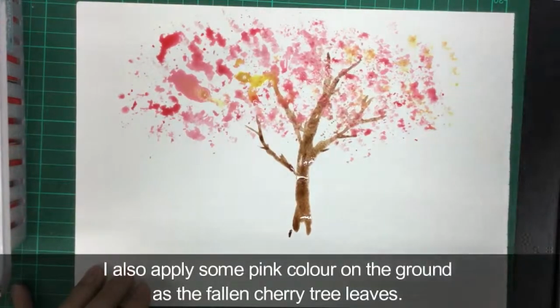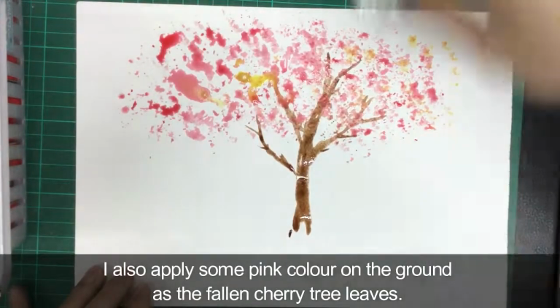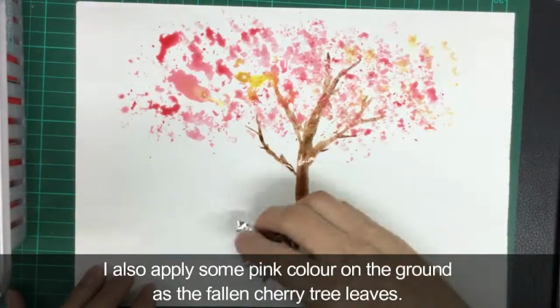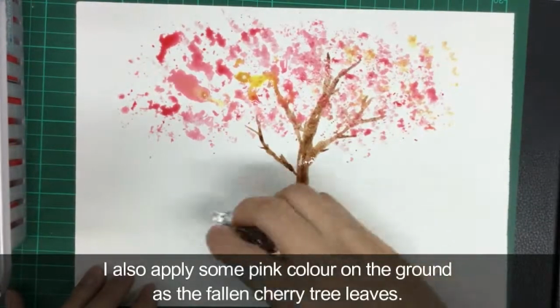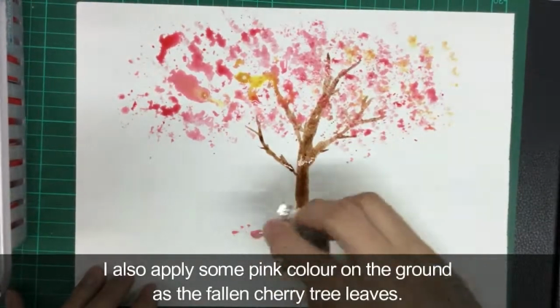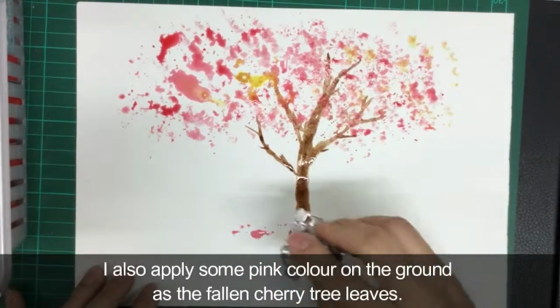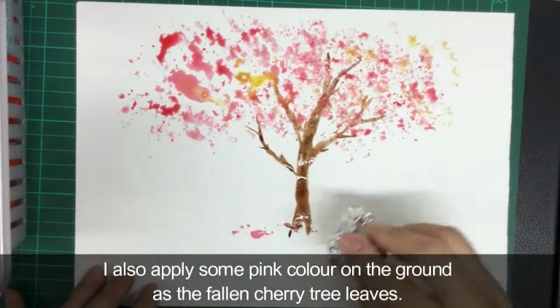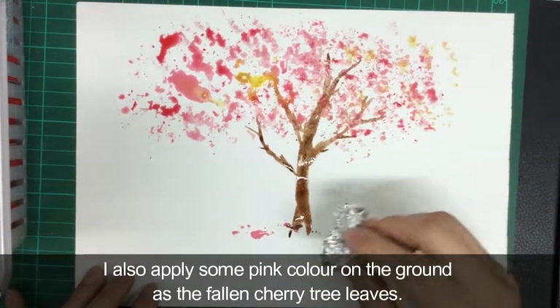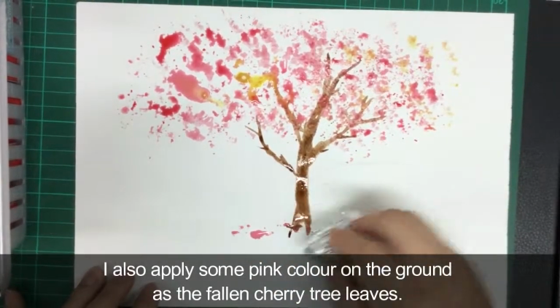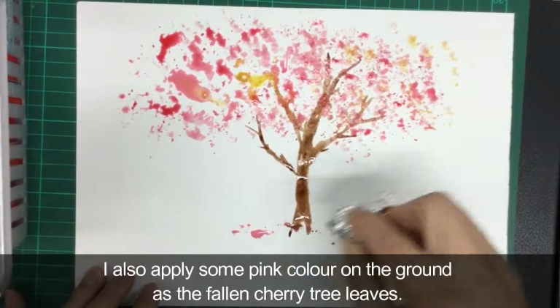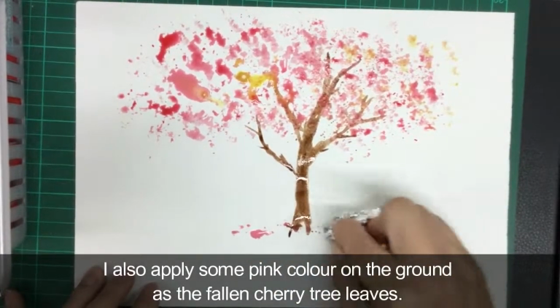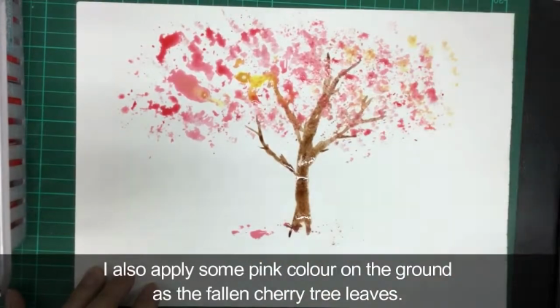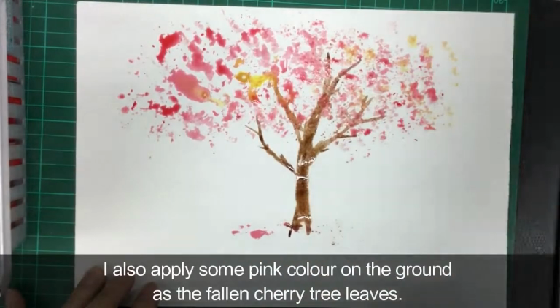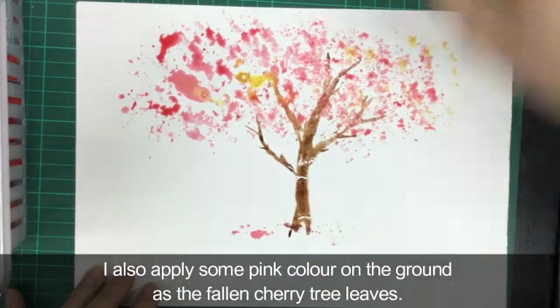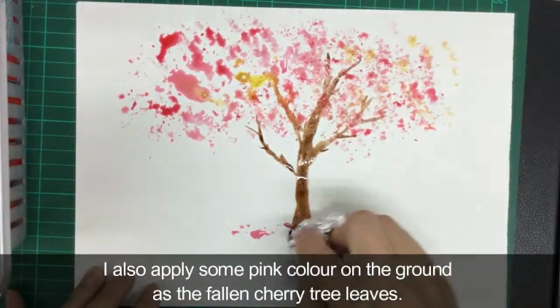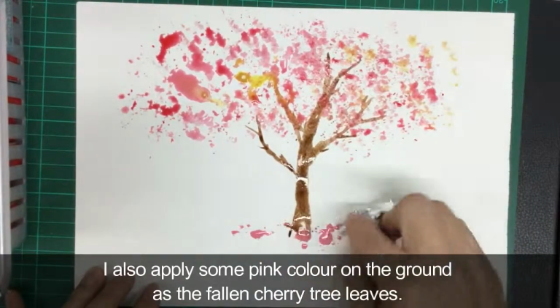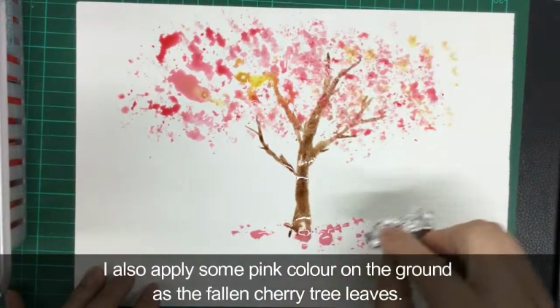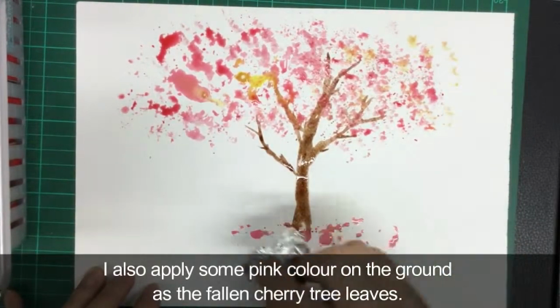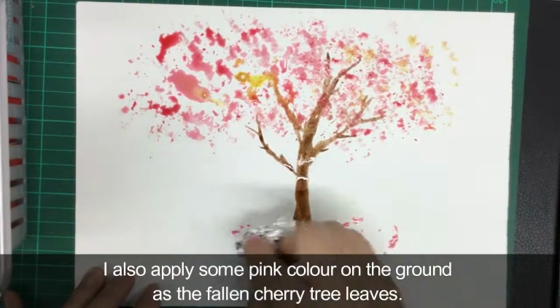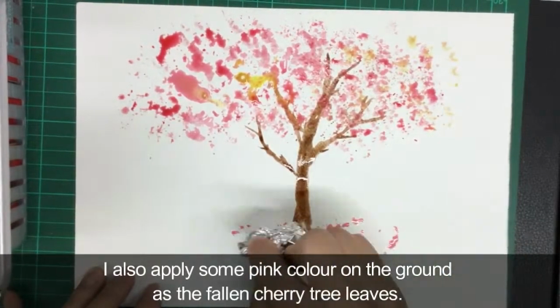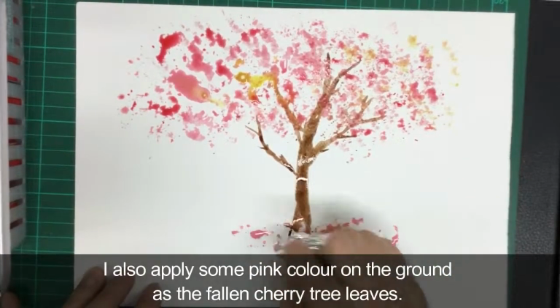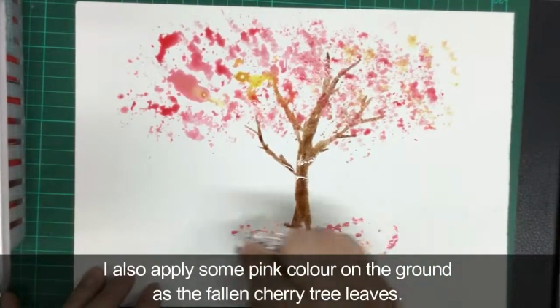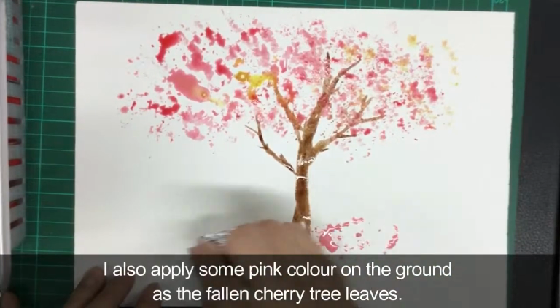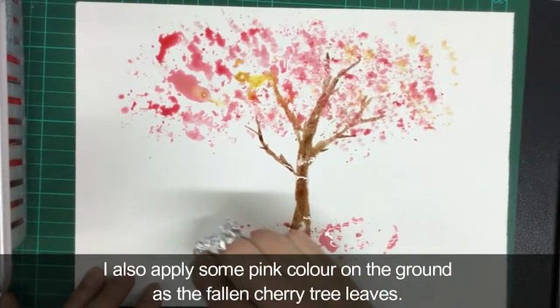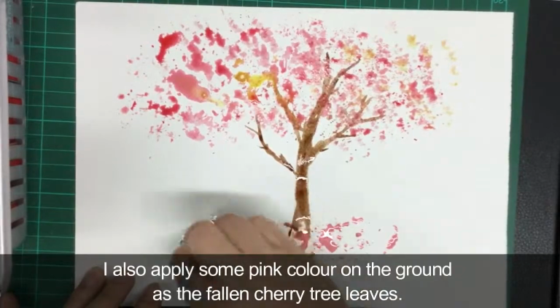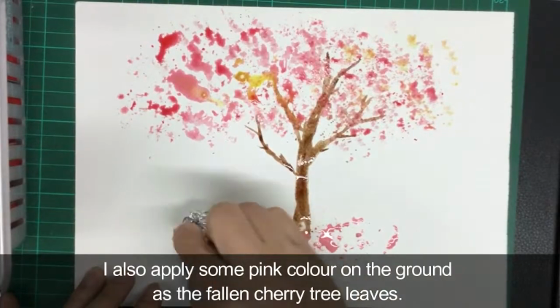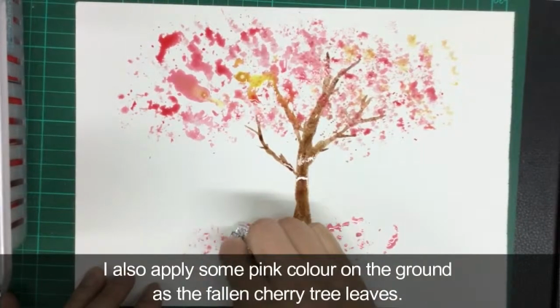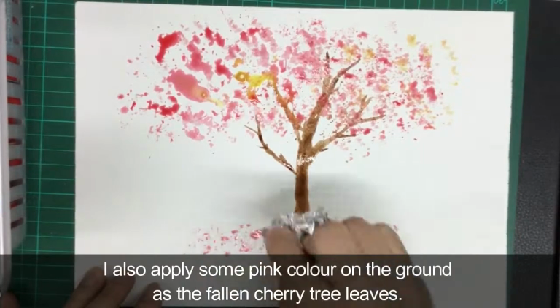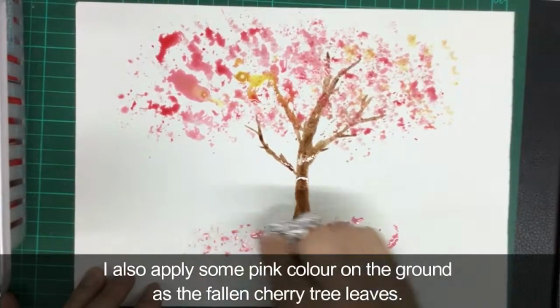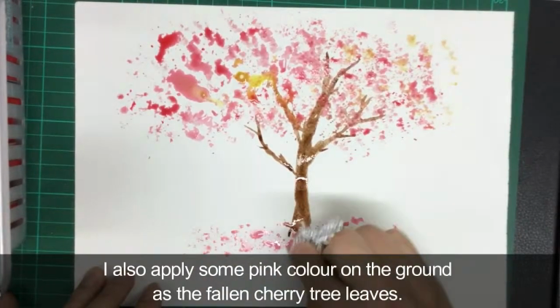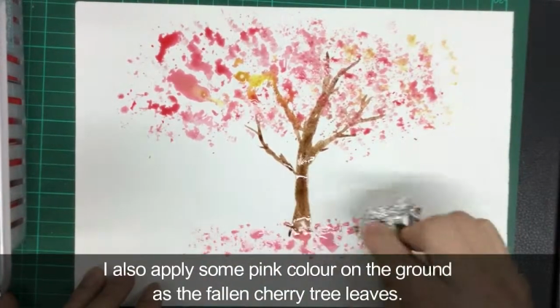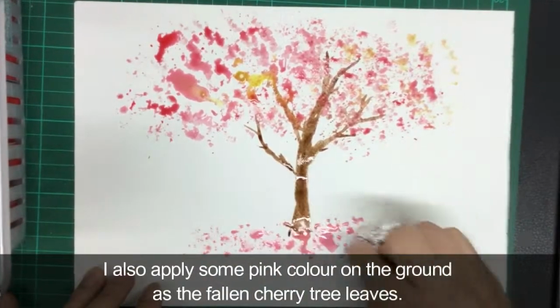I also apply some paint color on the ground as the fallen cherry tree leaves.